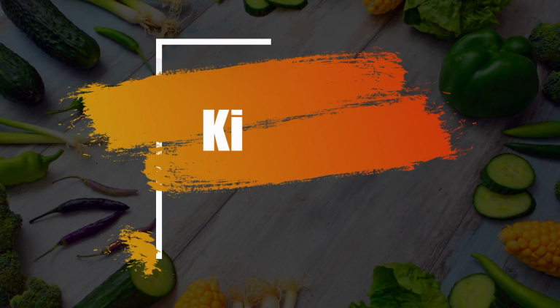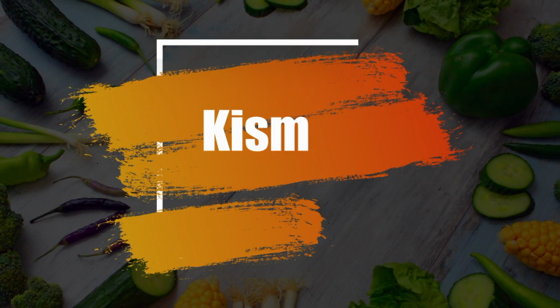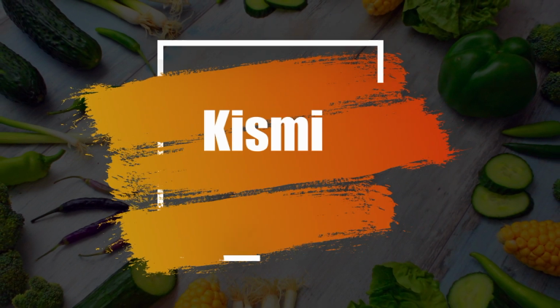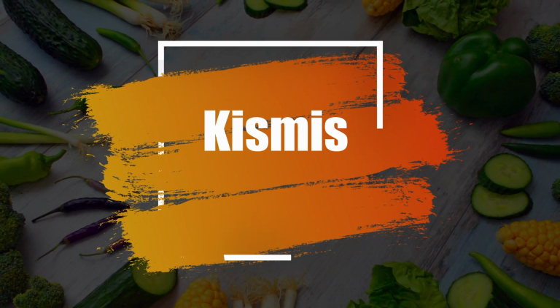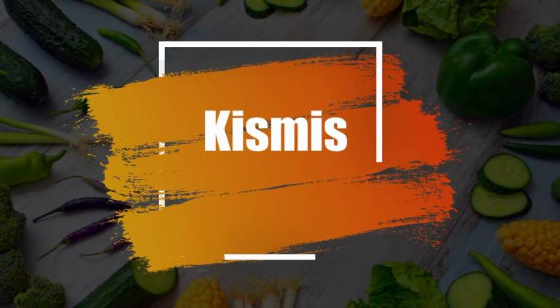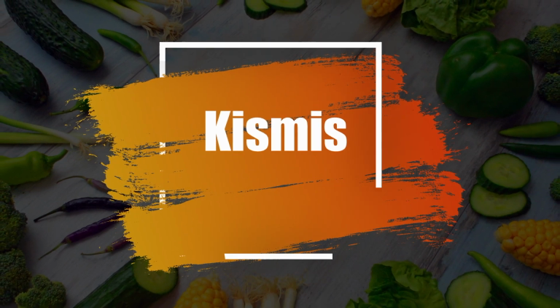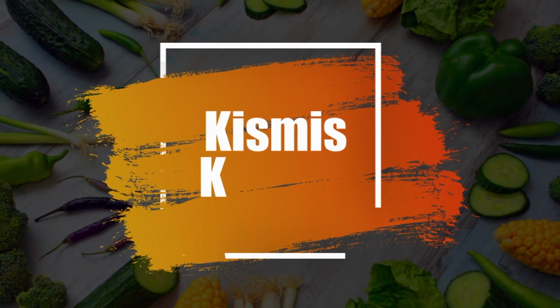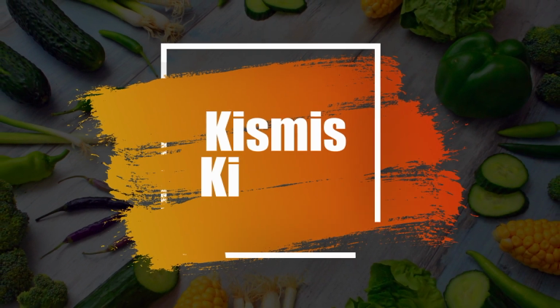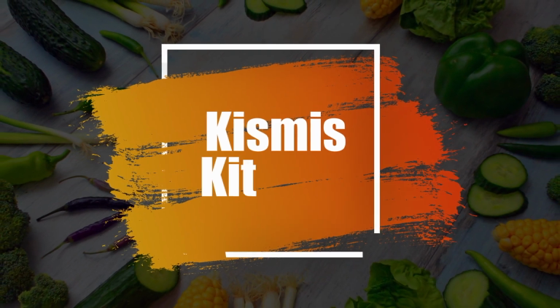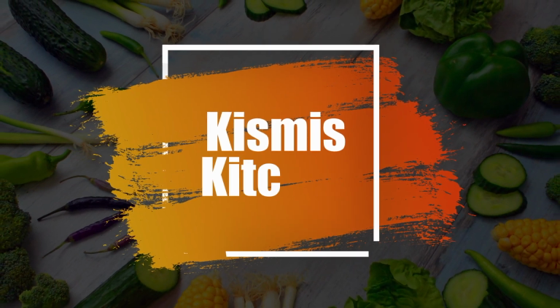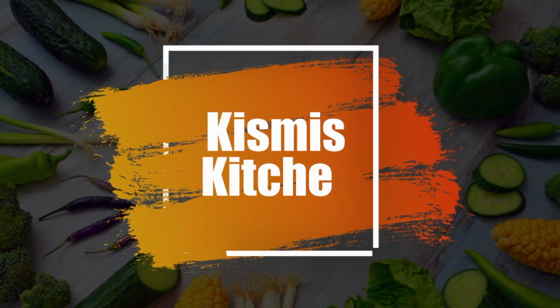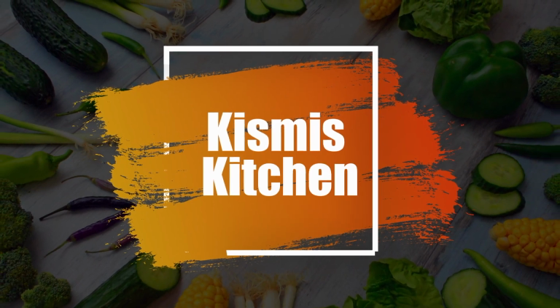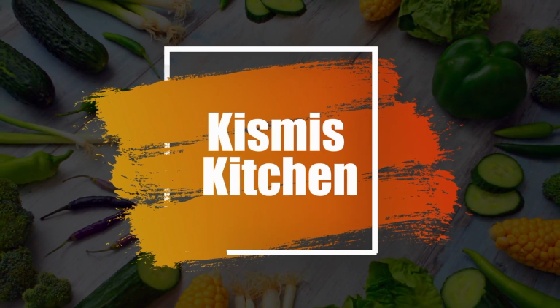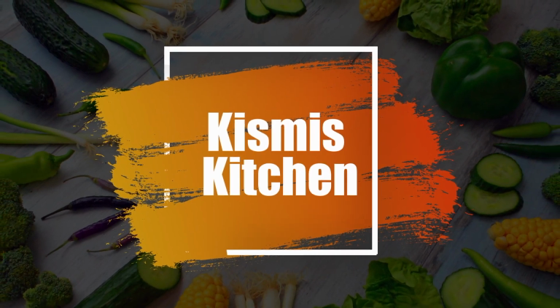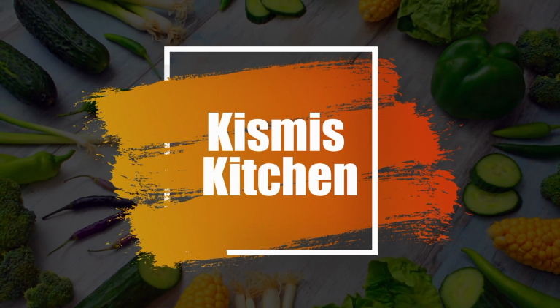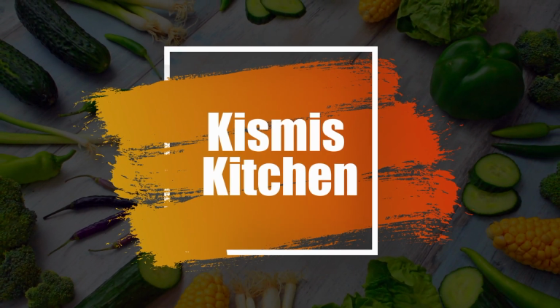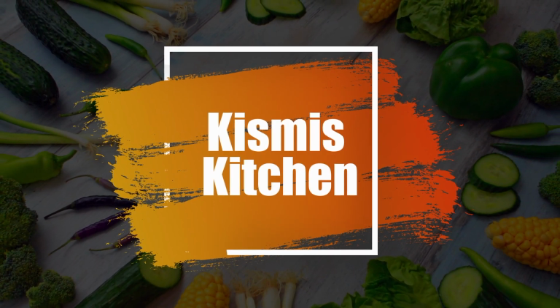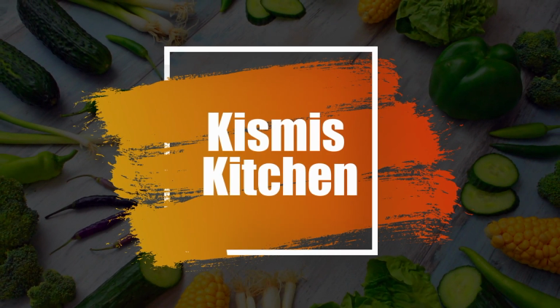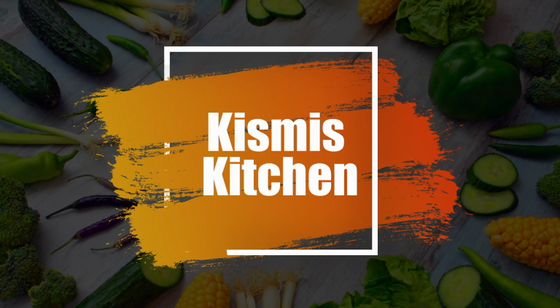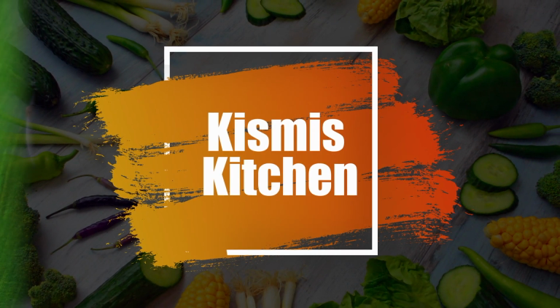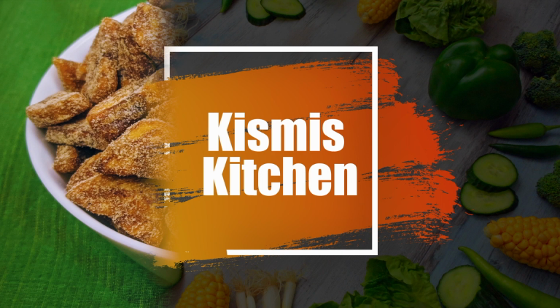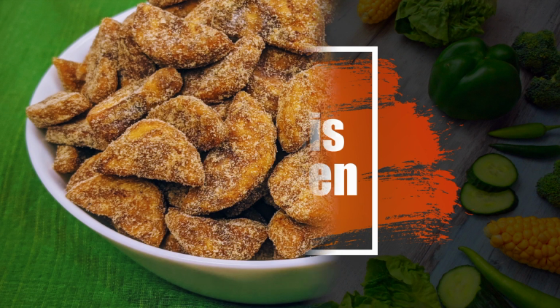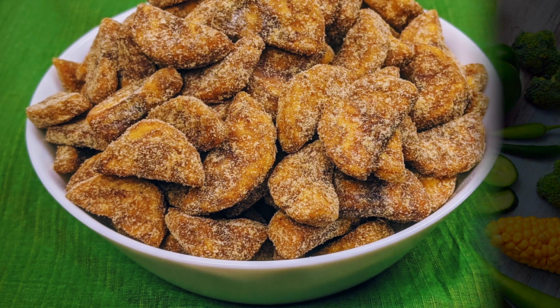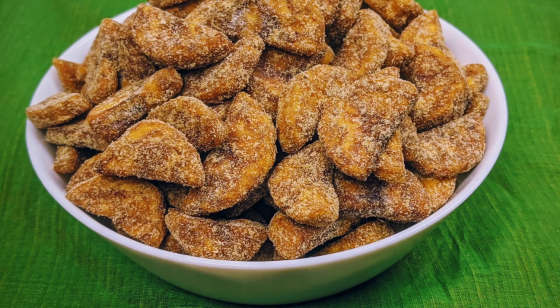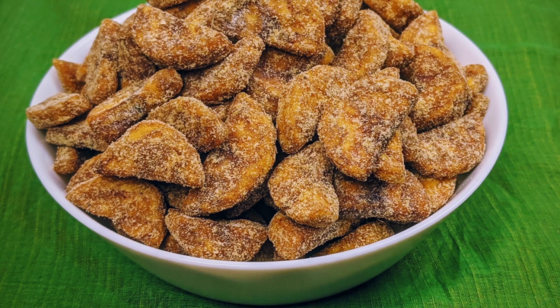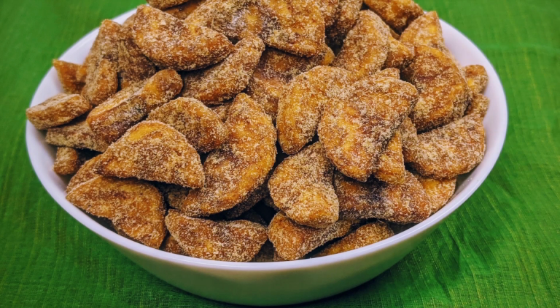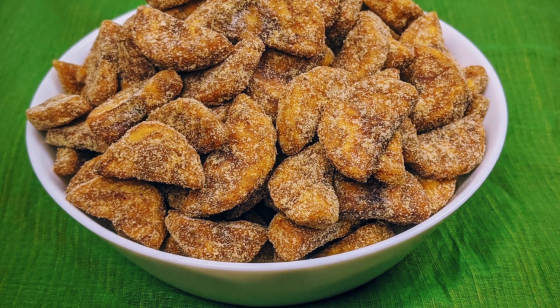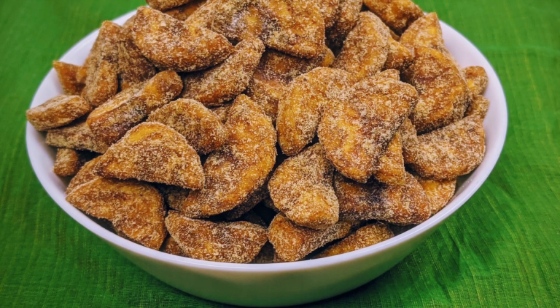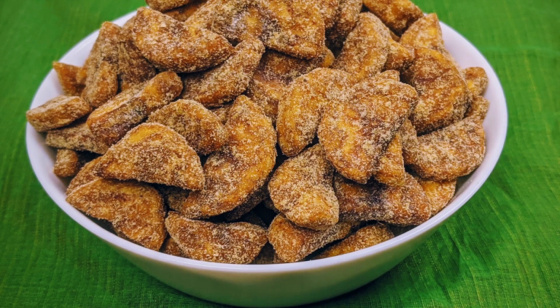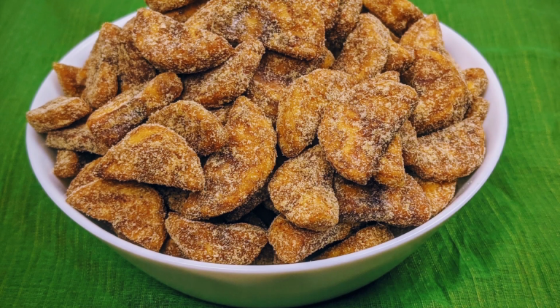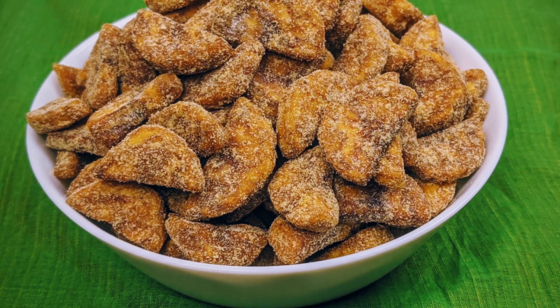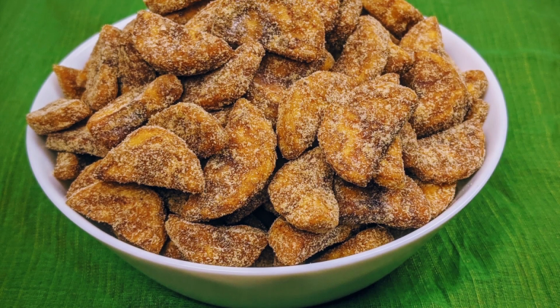Hello Friends! Welcome to Kissmiss Kitchen! Here we are going to make a special dish.